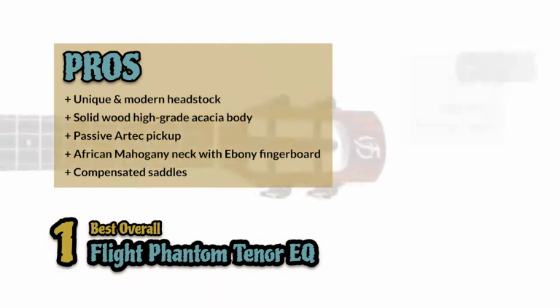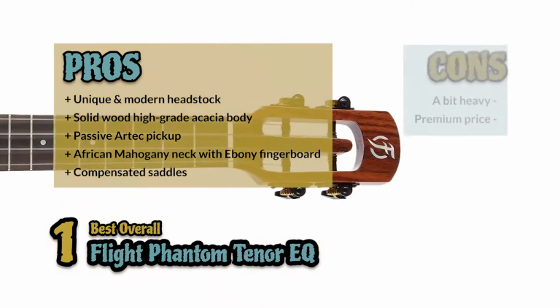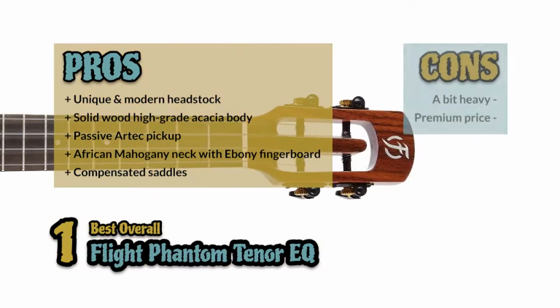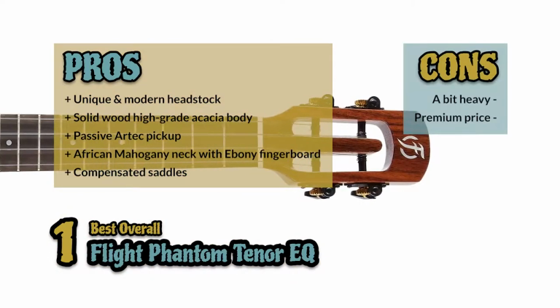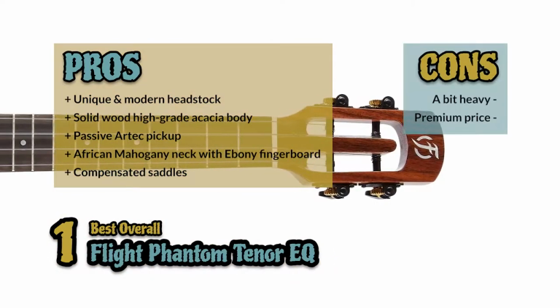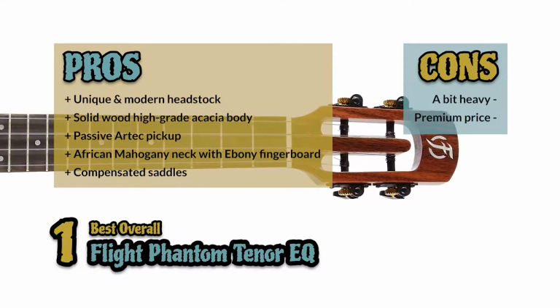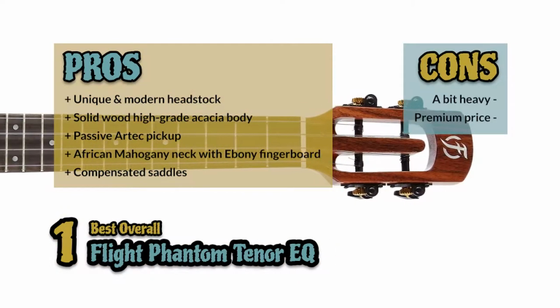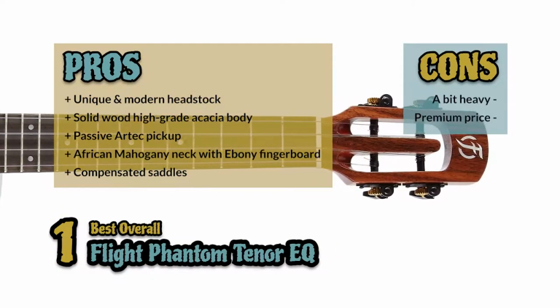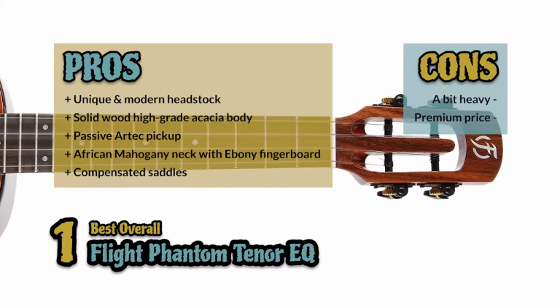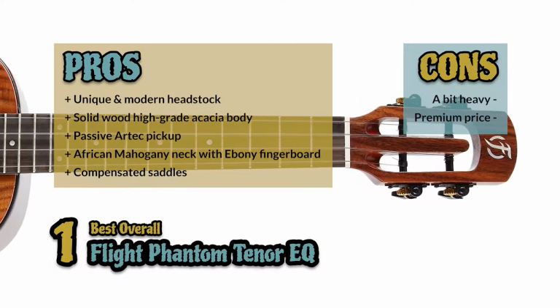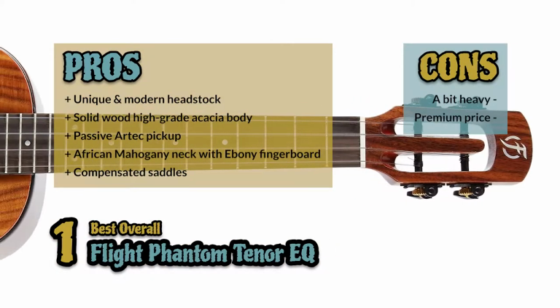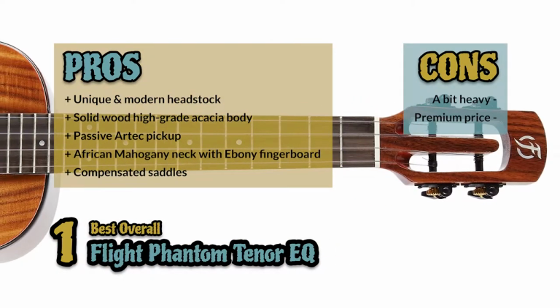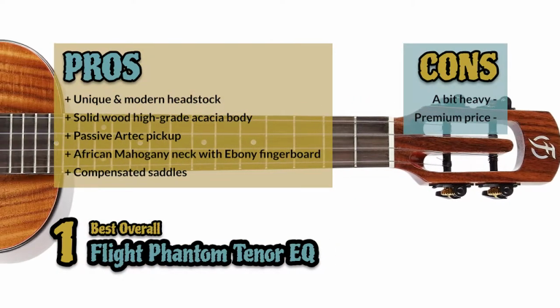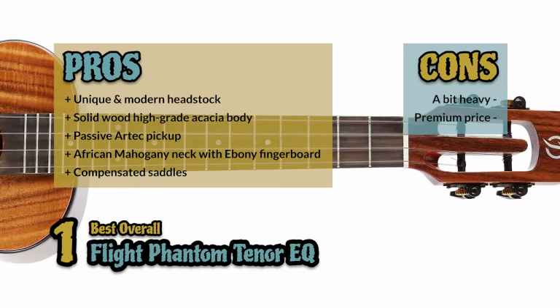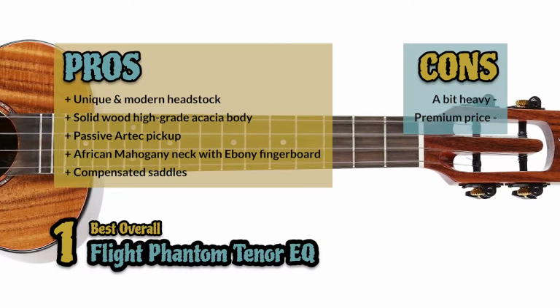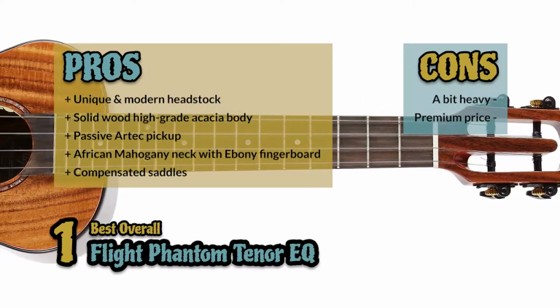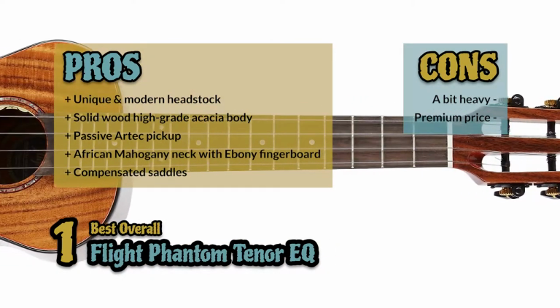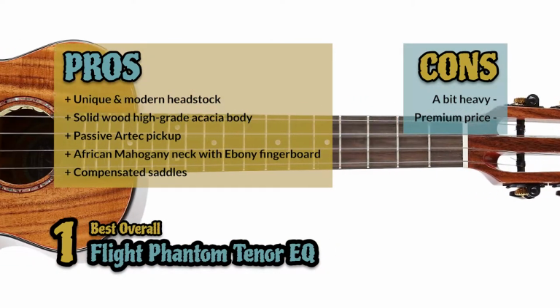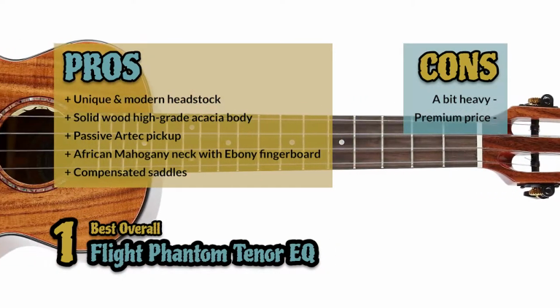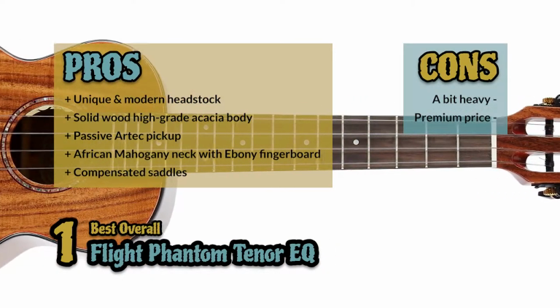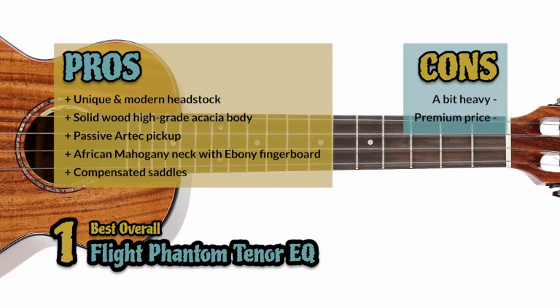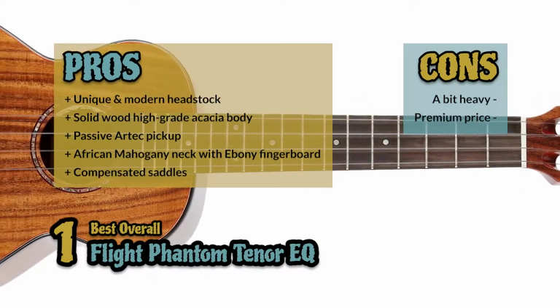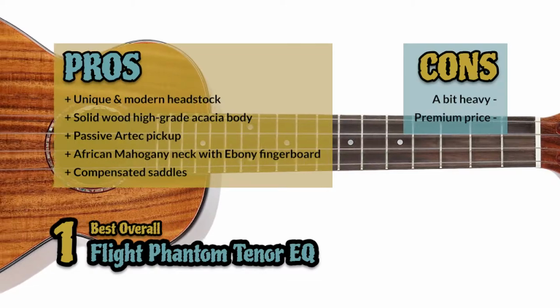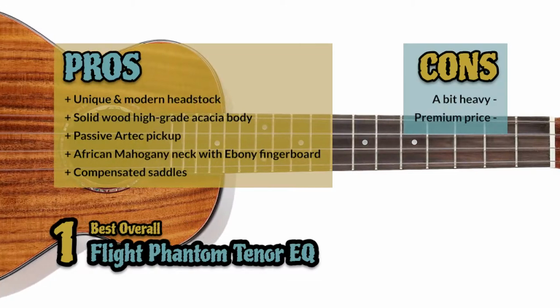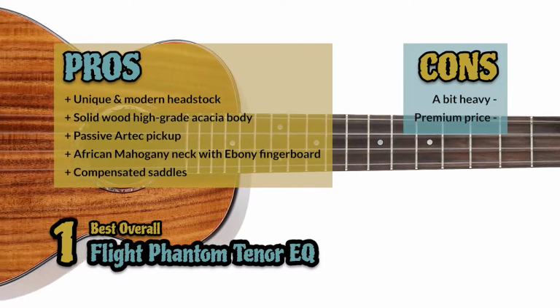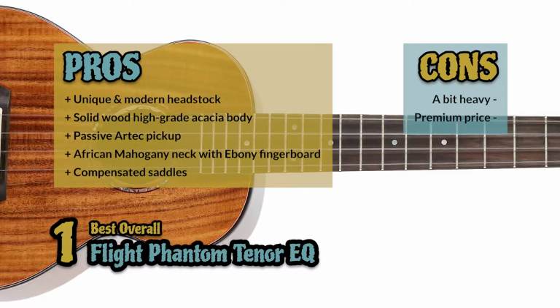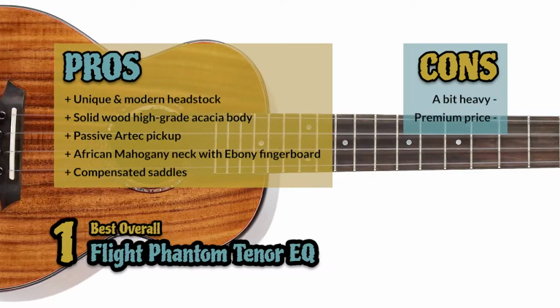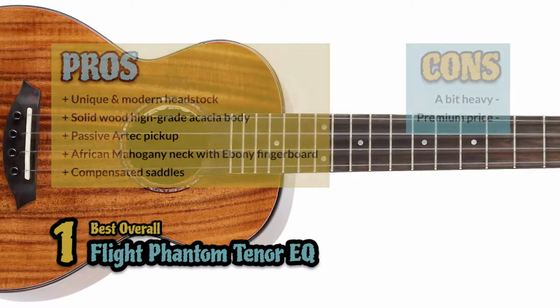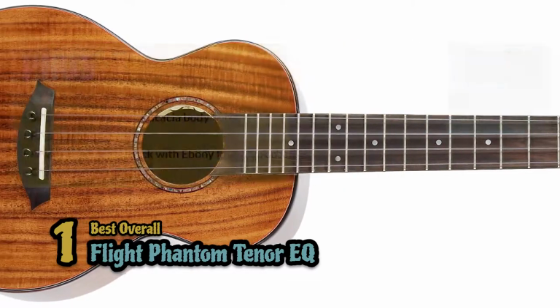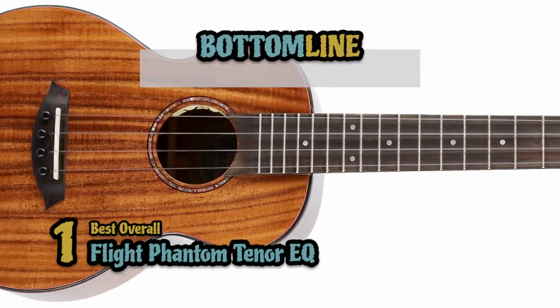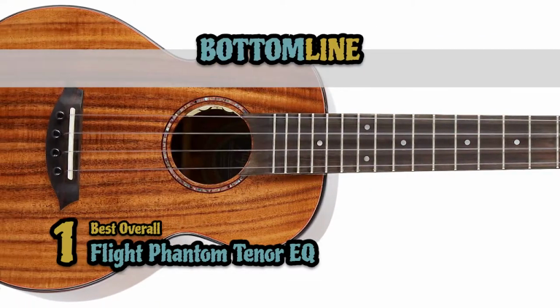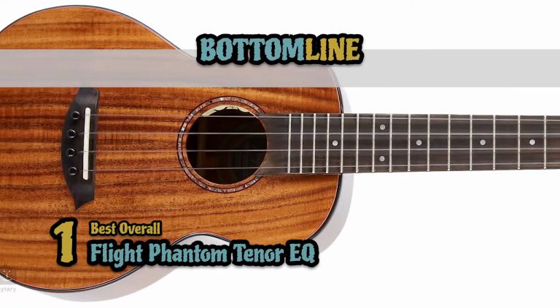However, it might be a bit heavy for some users, and the premium price might be a drawback. The bottom line is, it's the best overall tenor ukulele.